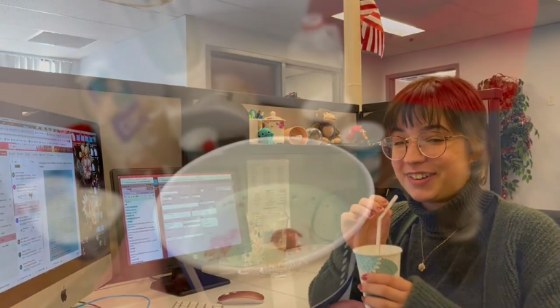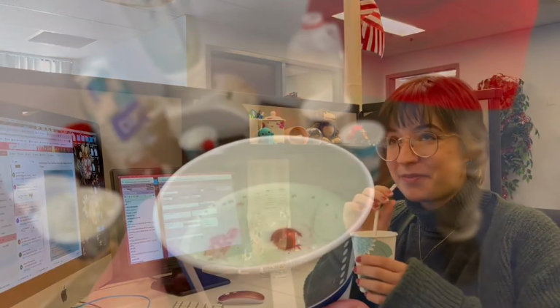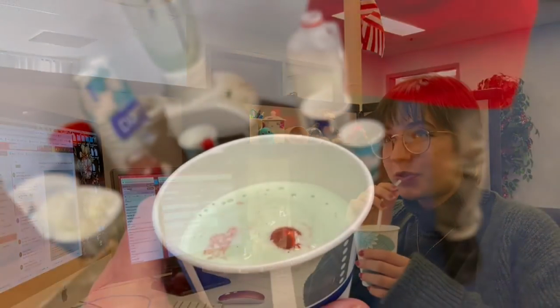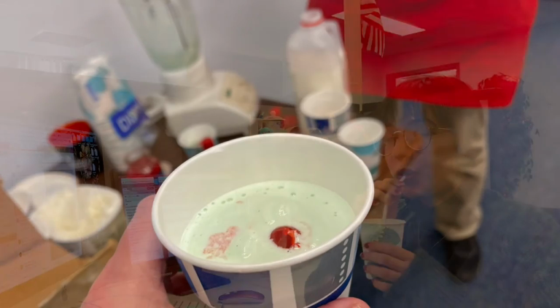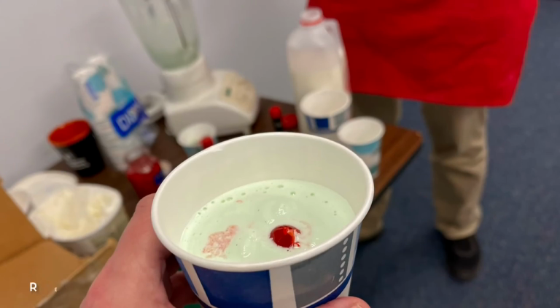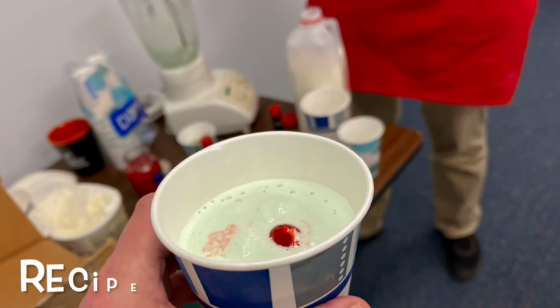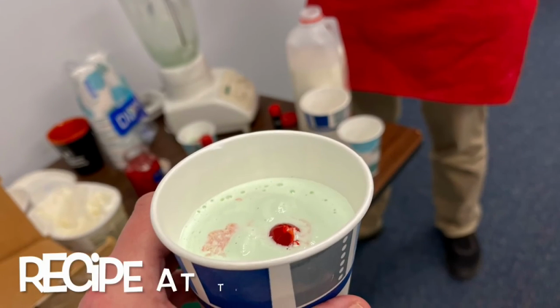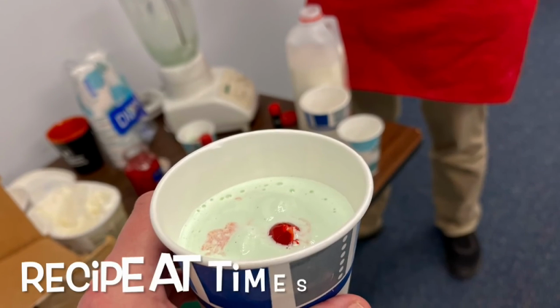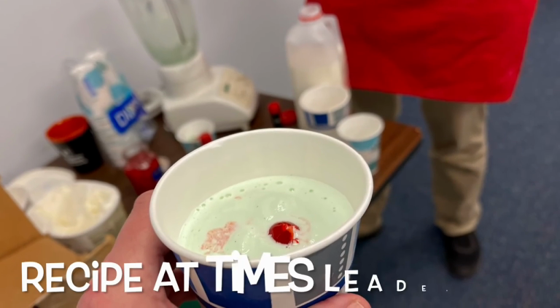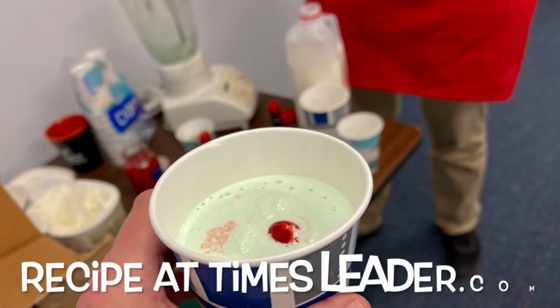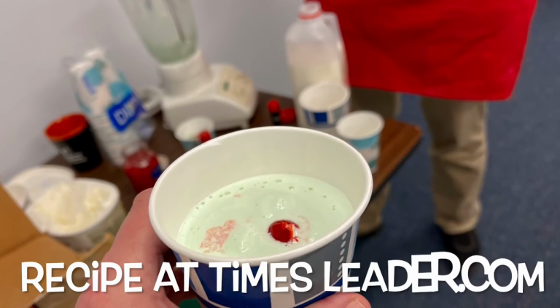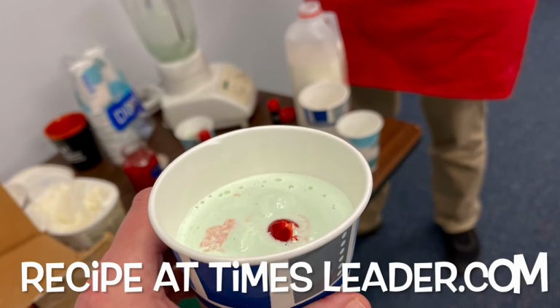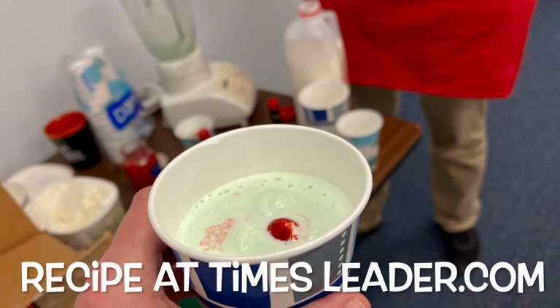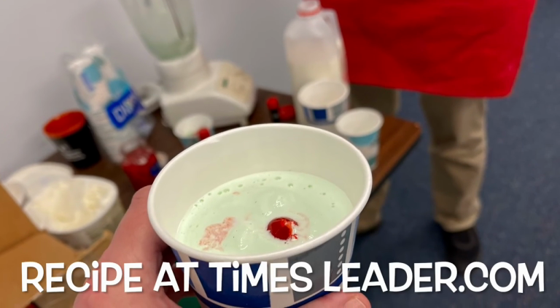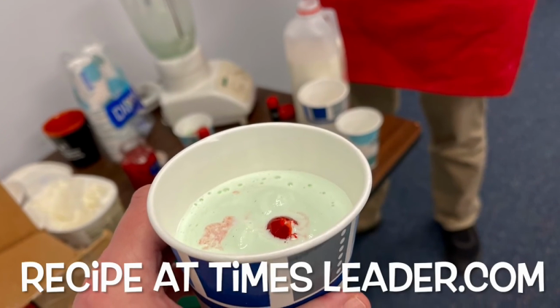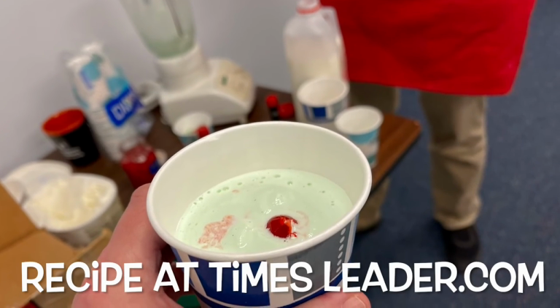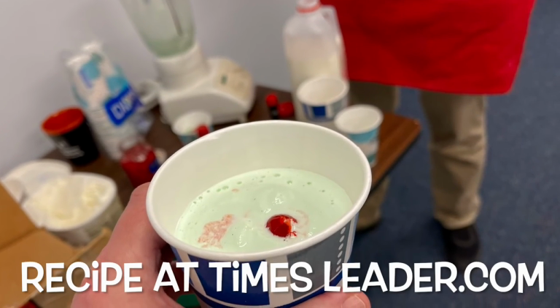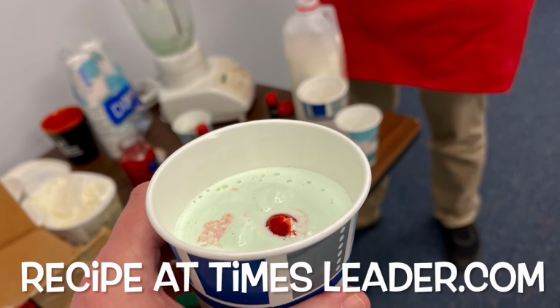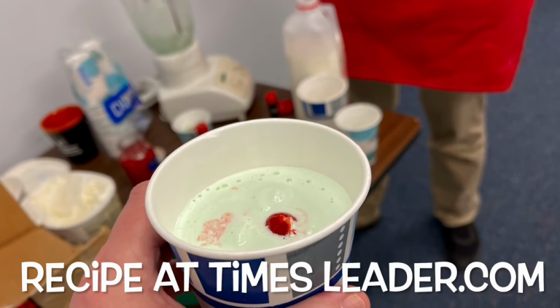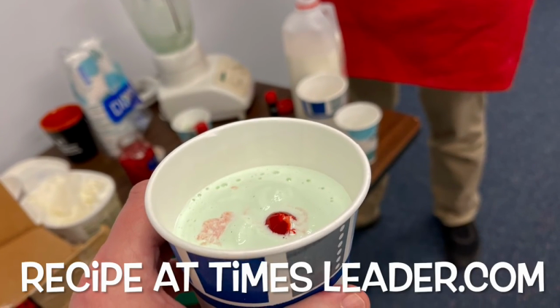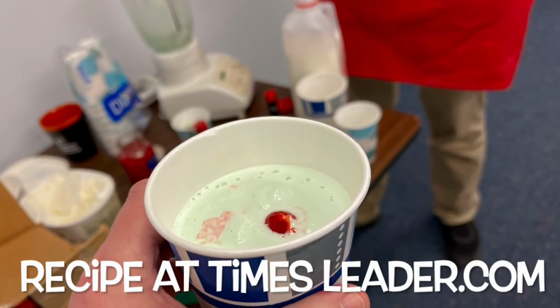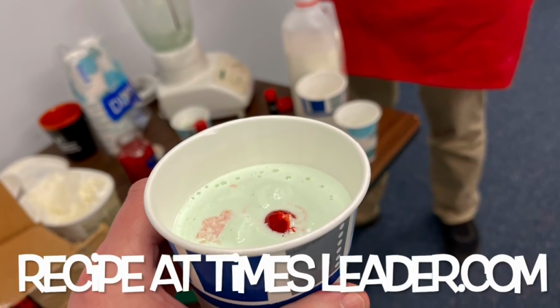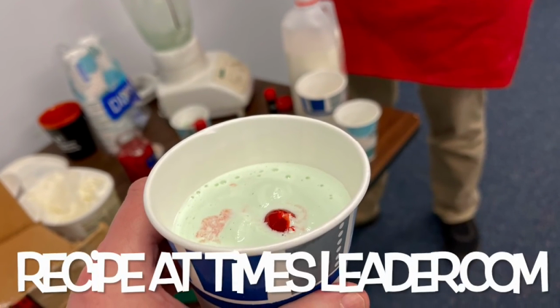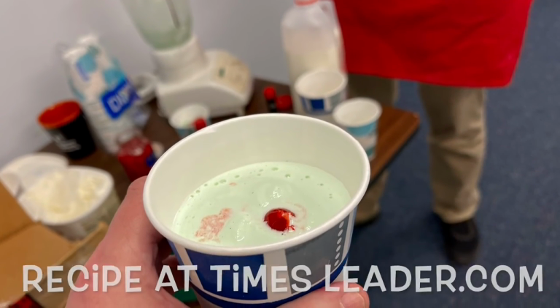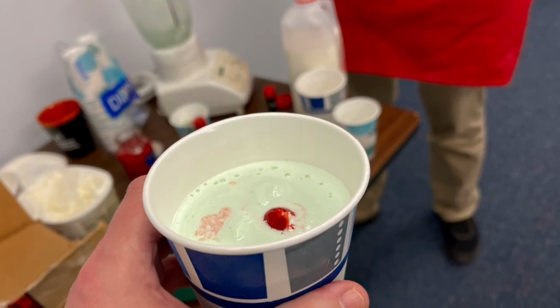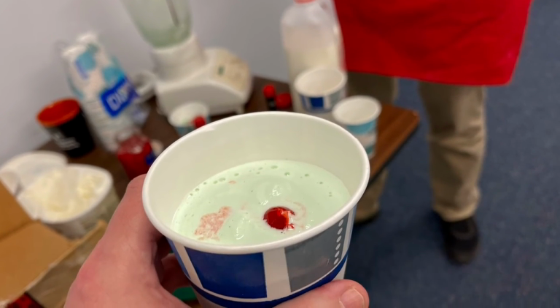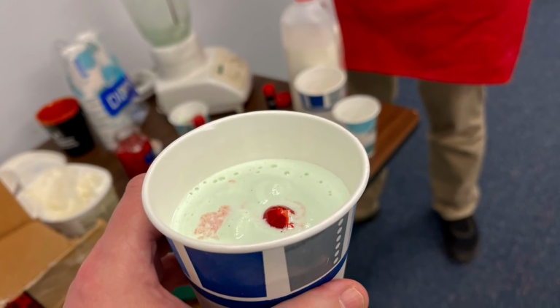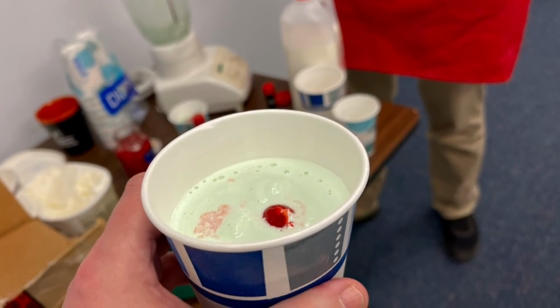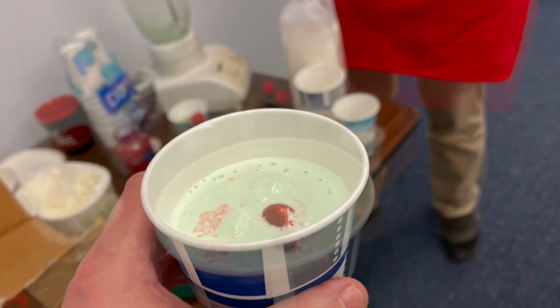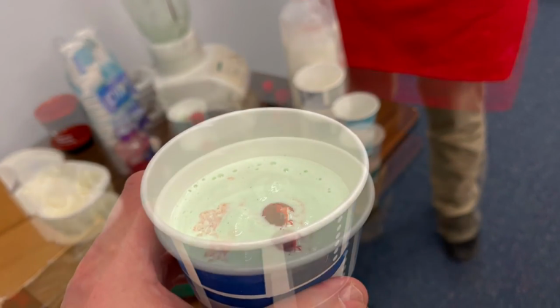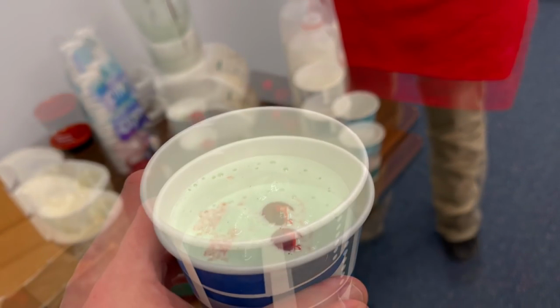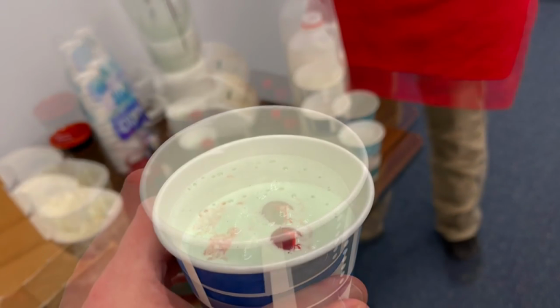The McDonald's version is just a little bit younger.